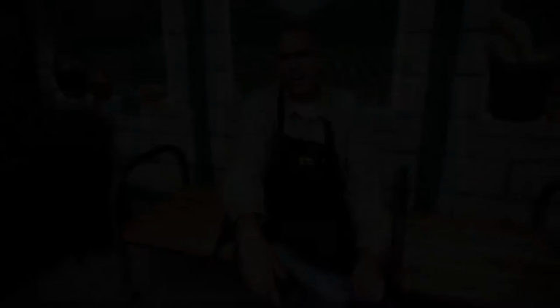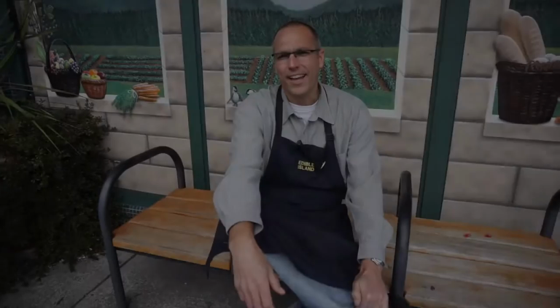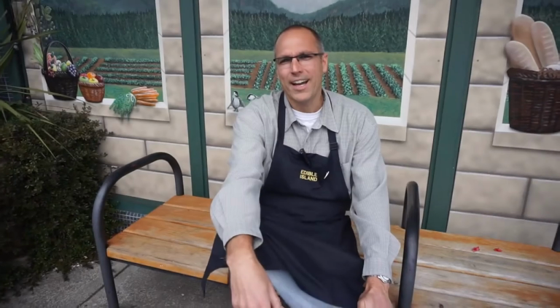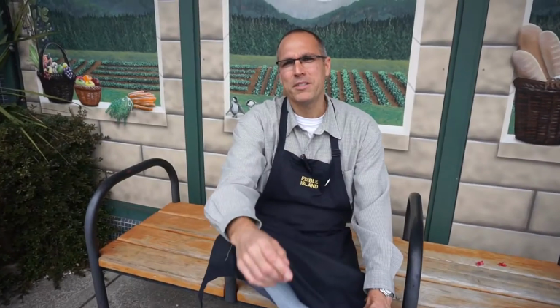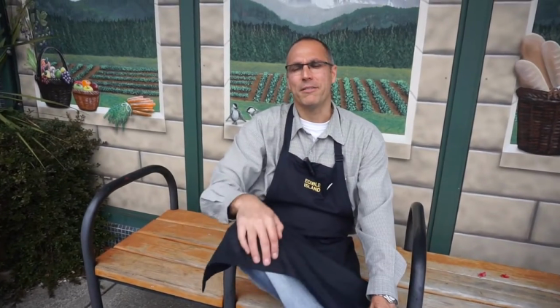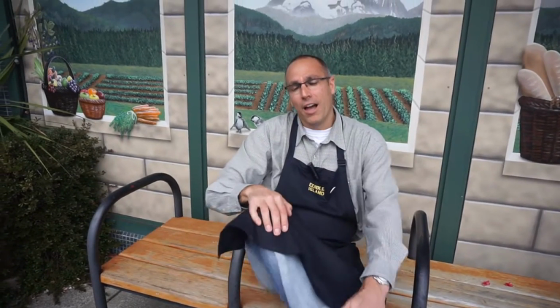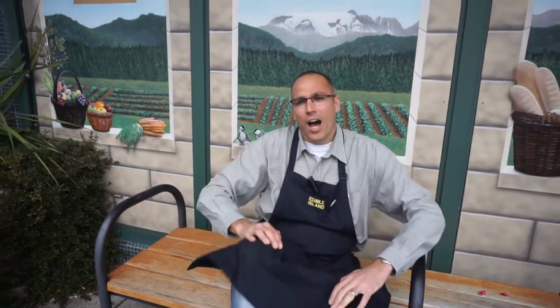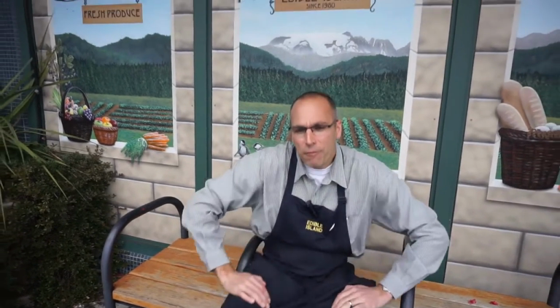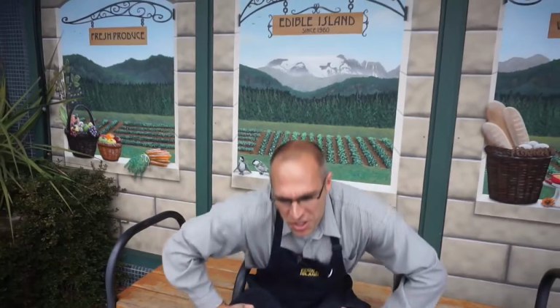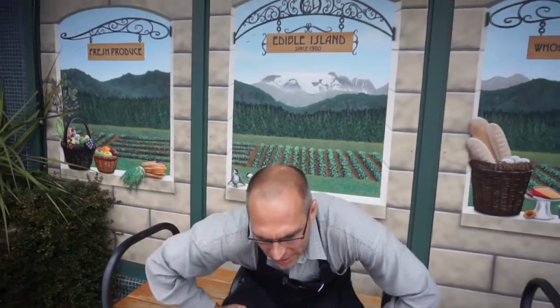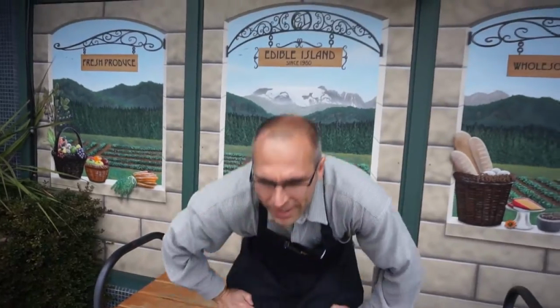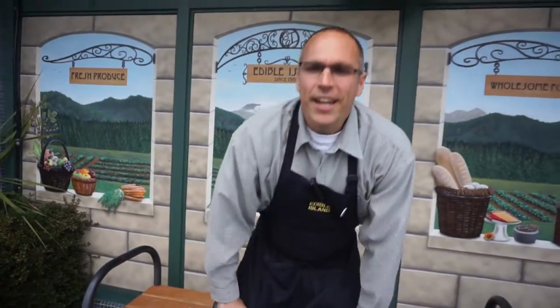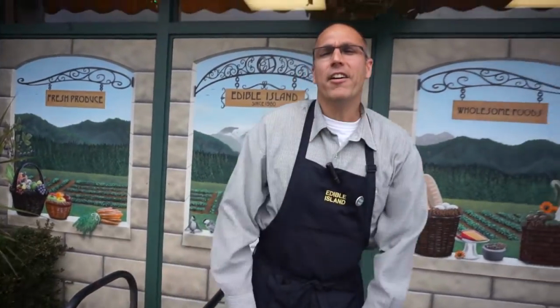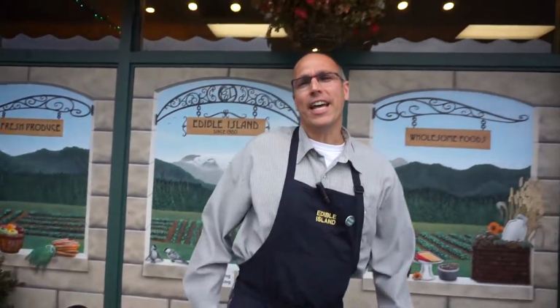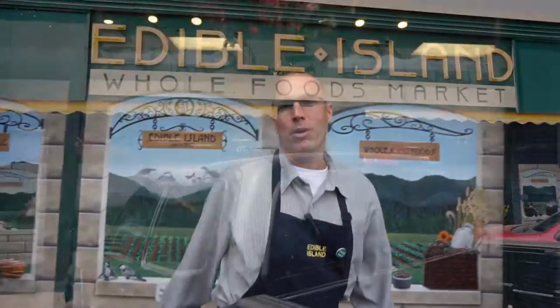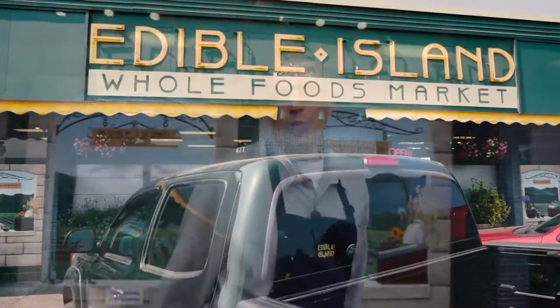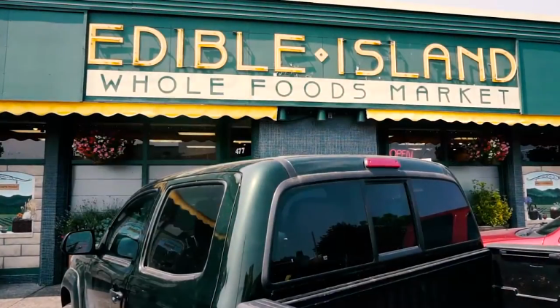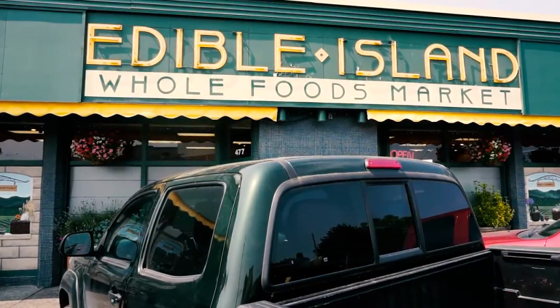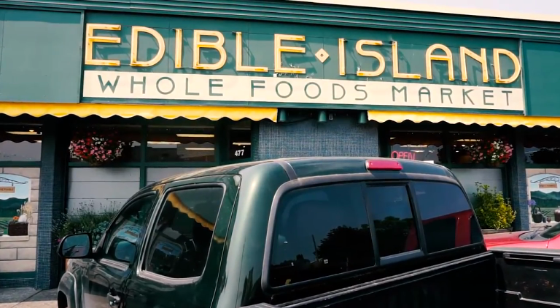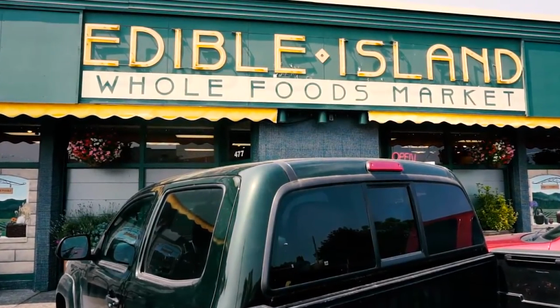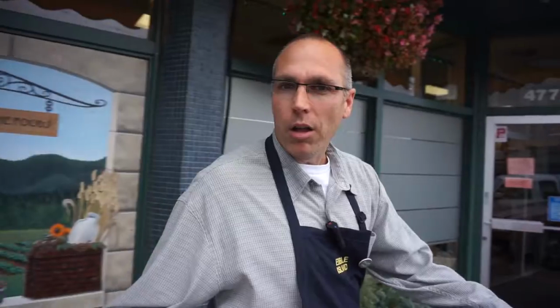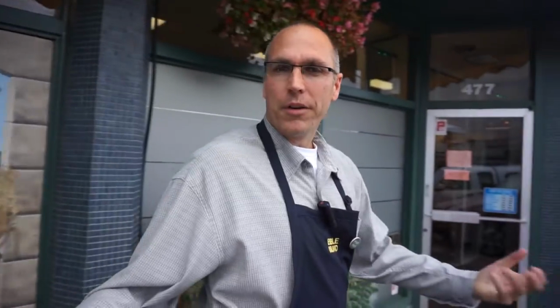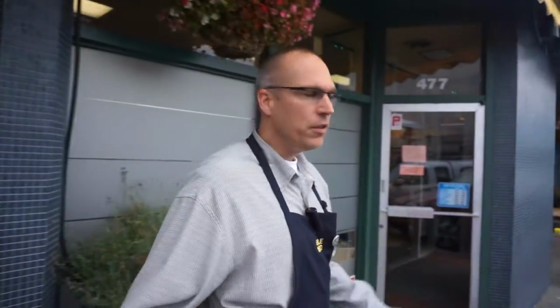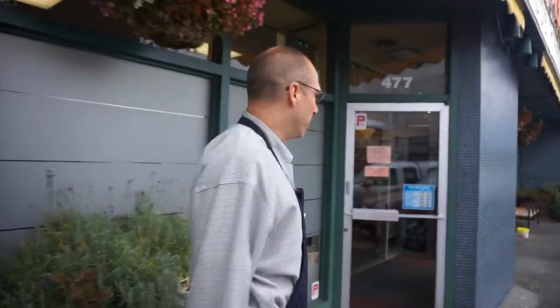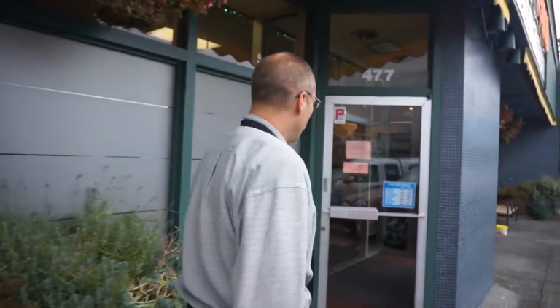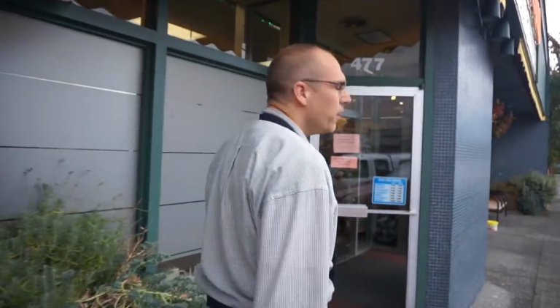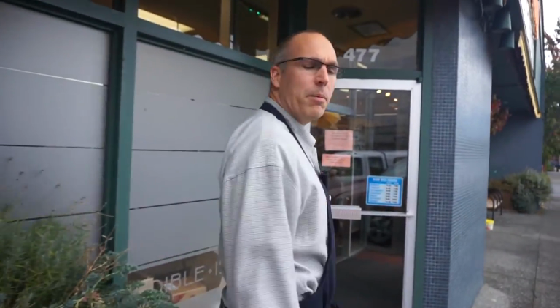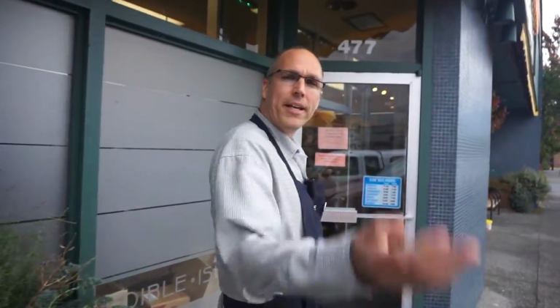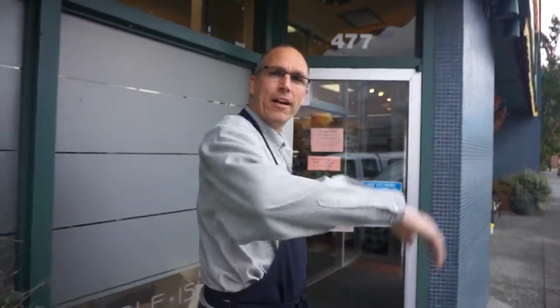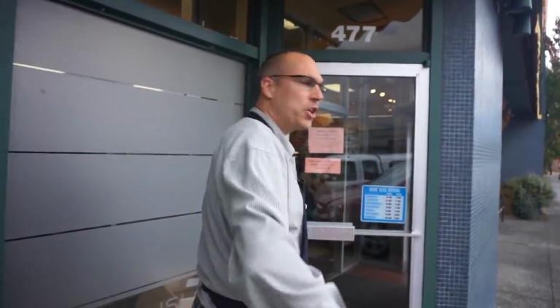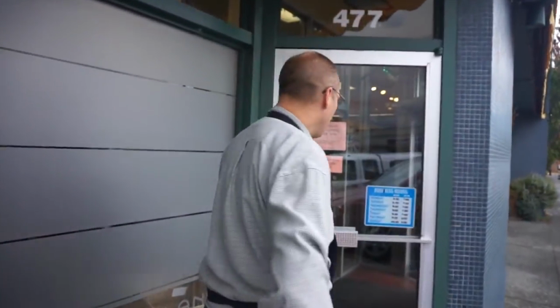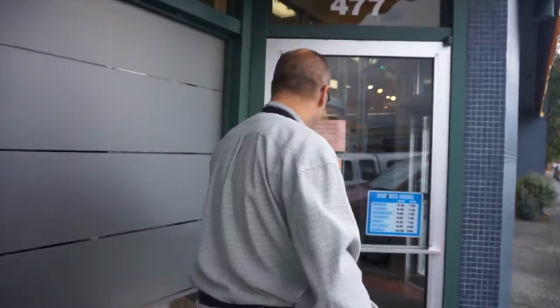Hi, I'm Steve. Unfortunately, here at Edible, we have to import all of our food. Come on in, I'll show you what we mean.